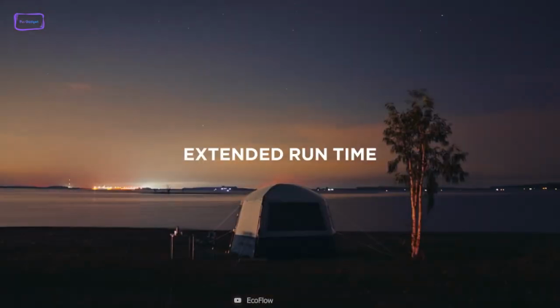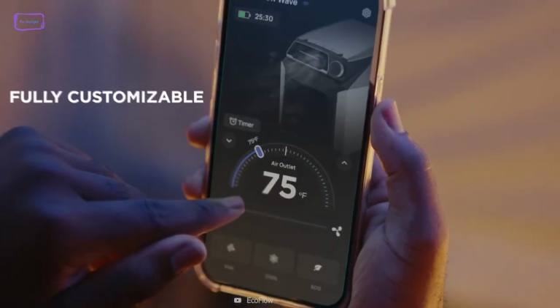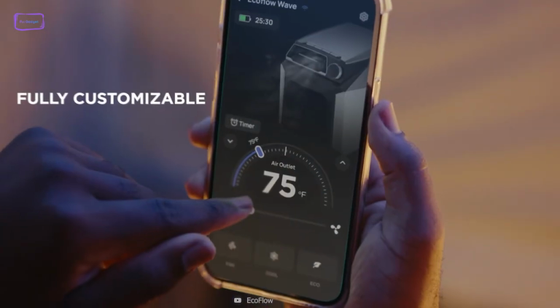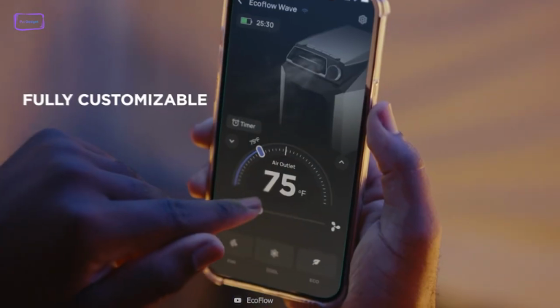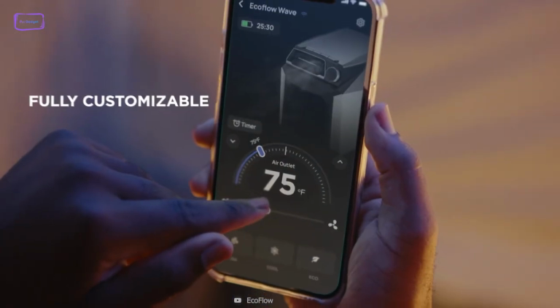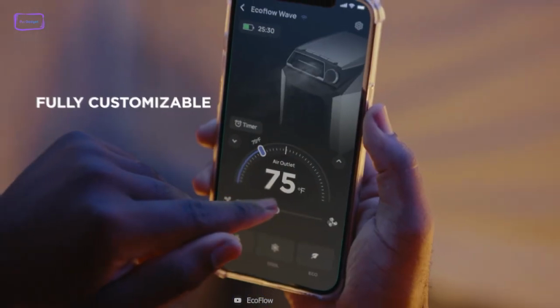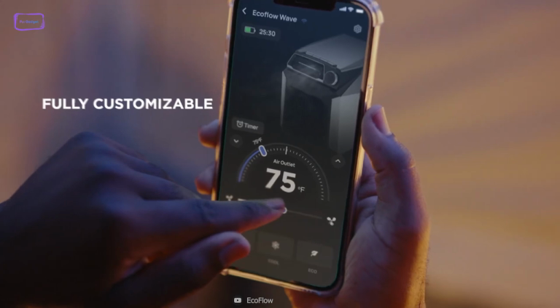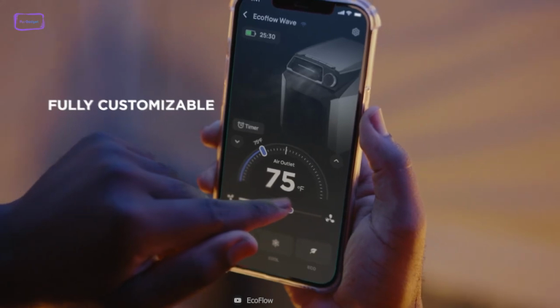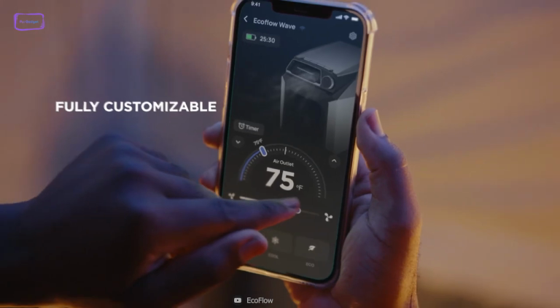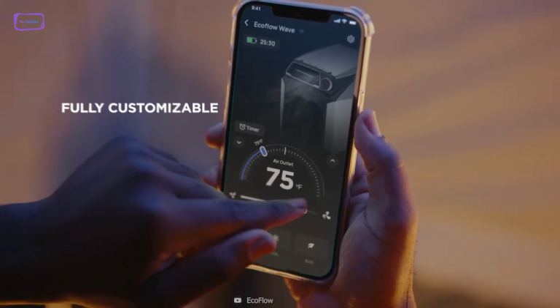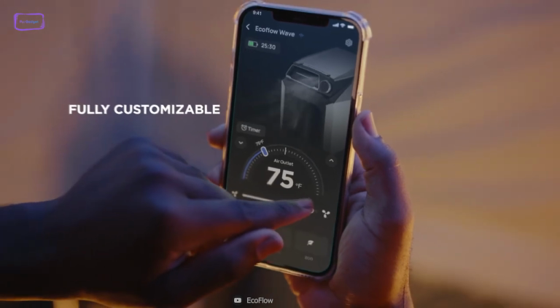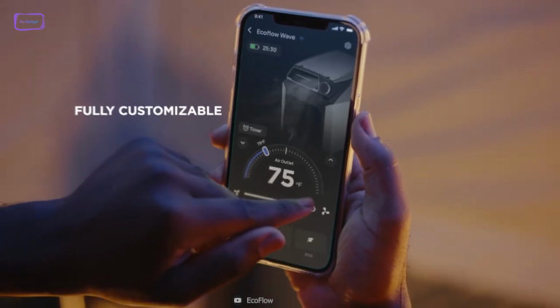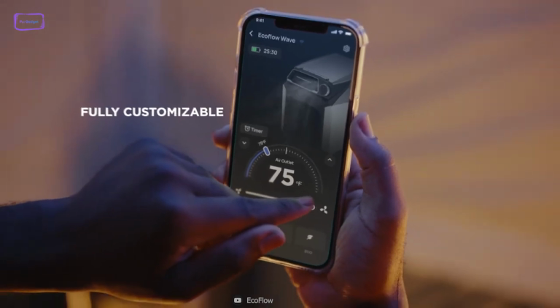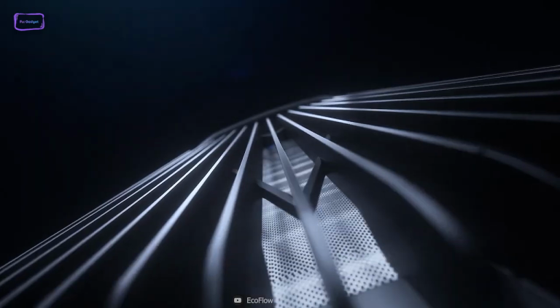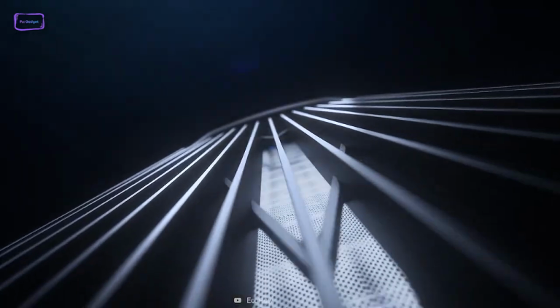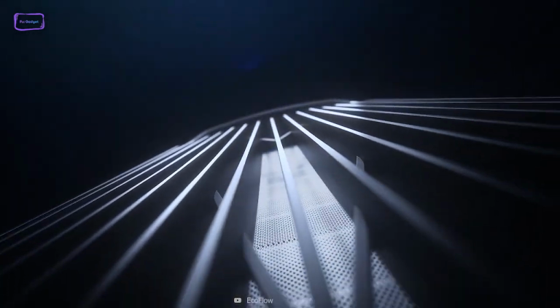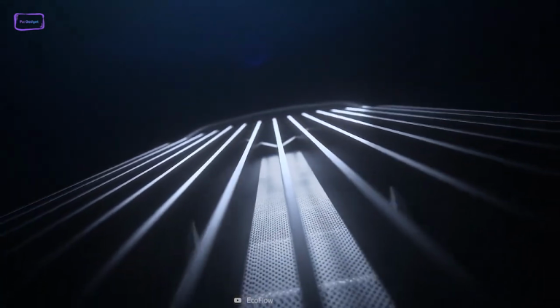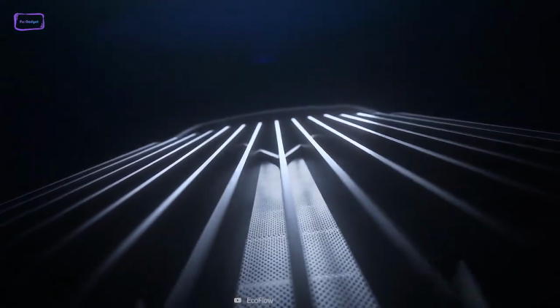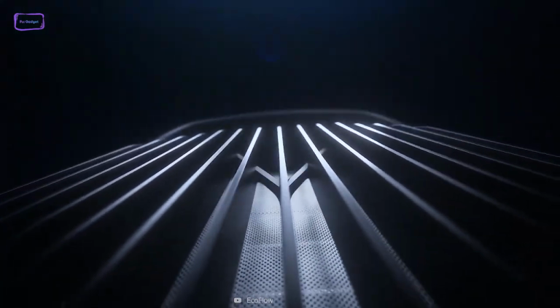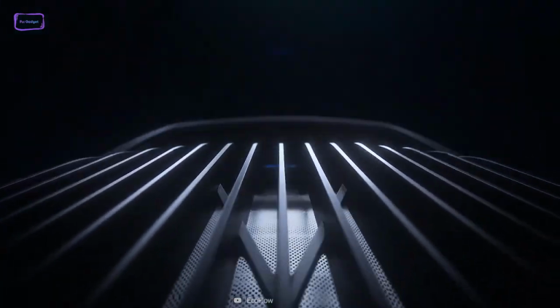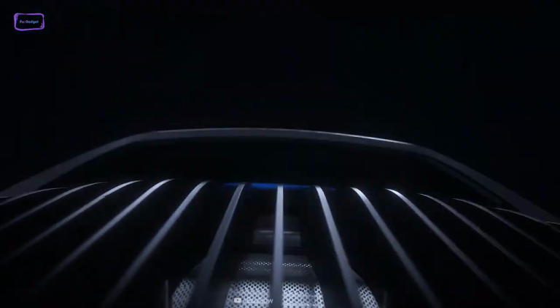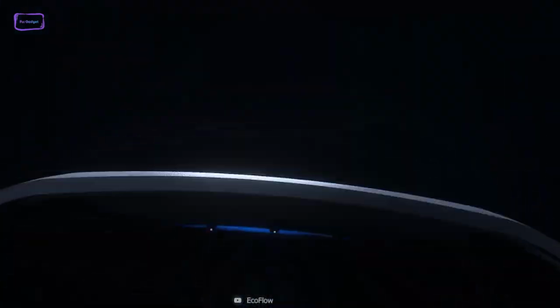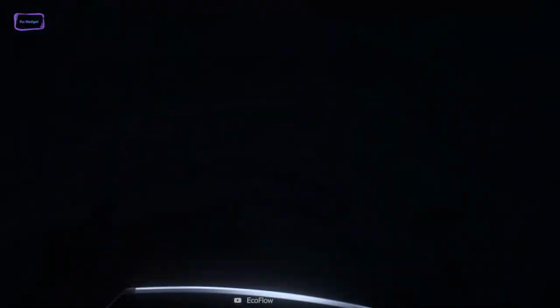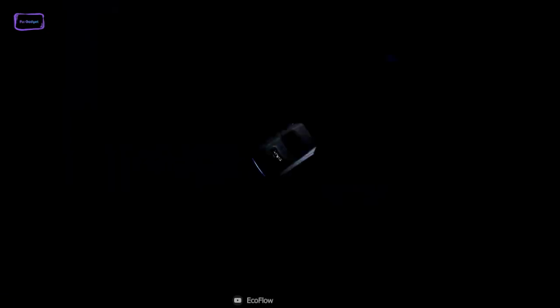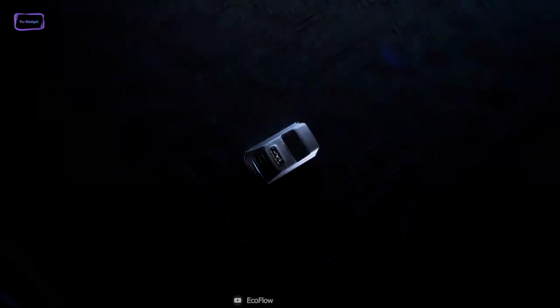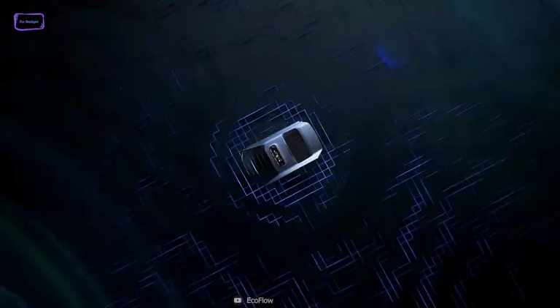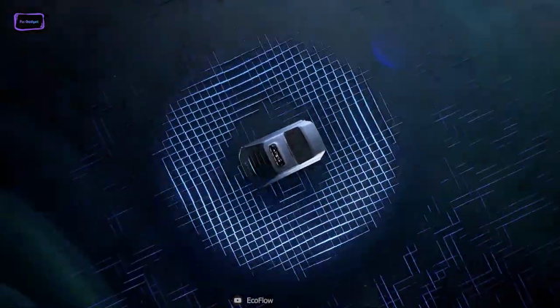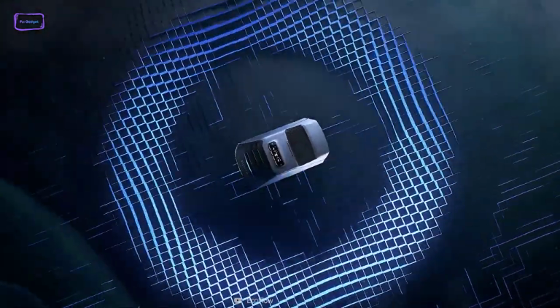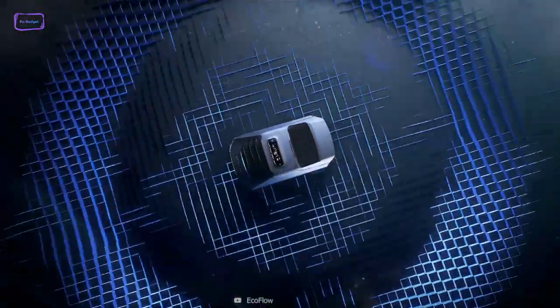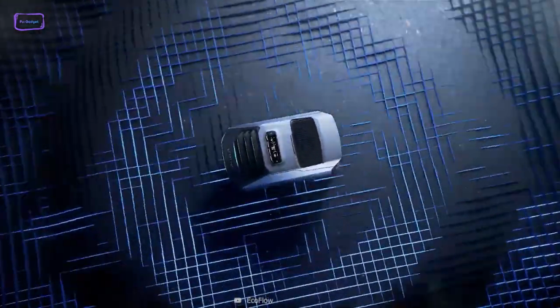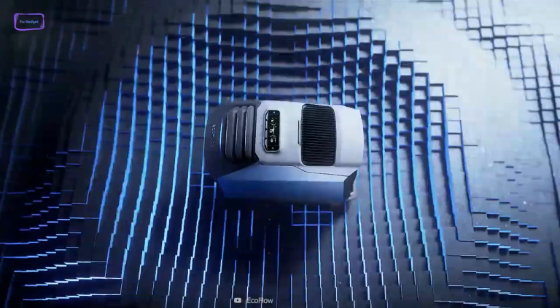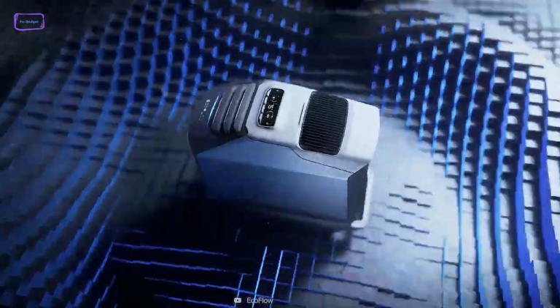And with the associated app, you can control the air conditioner from afar or customize how you use it.